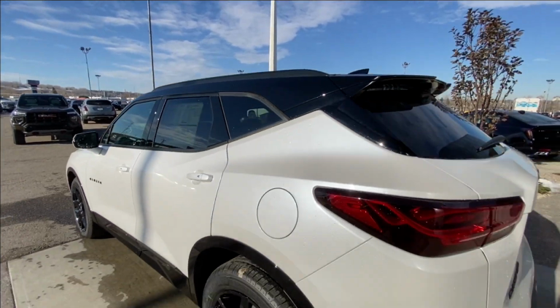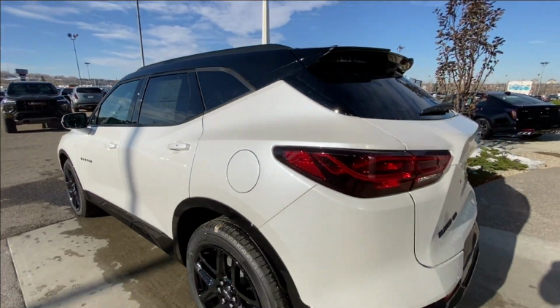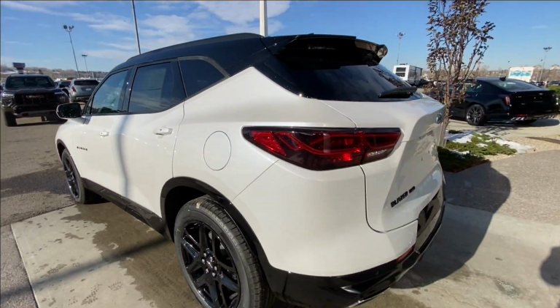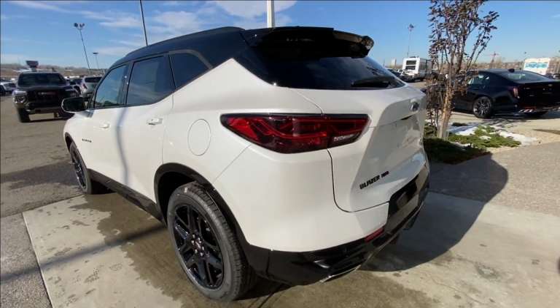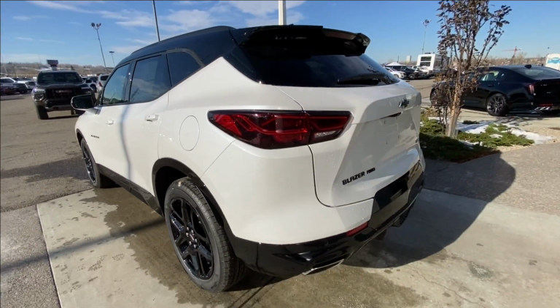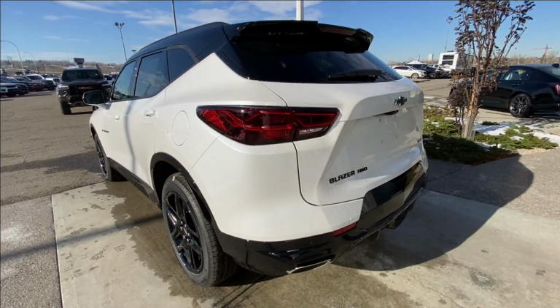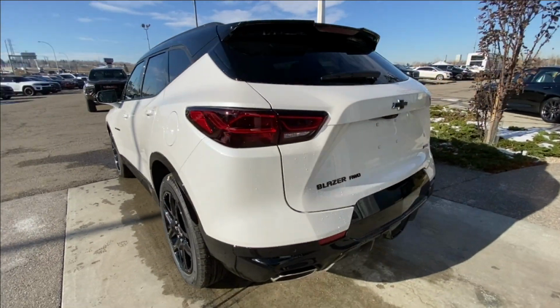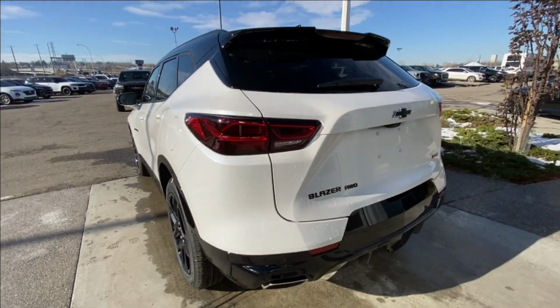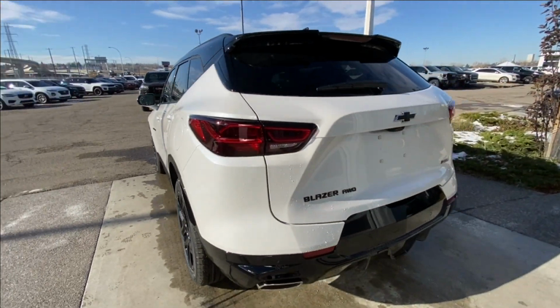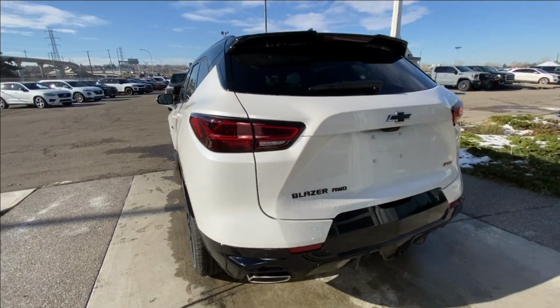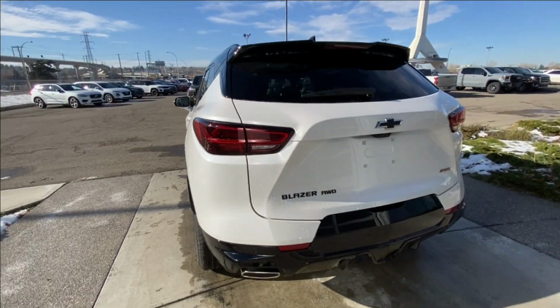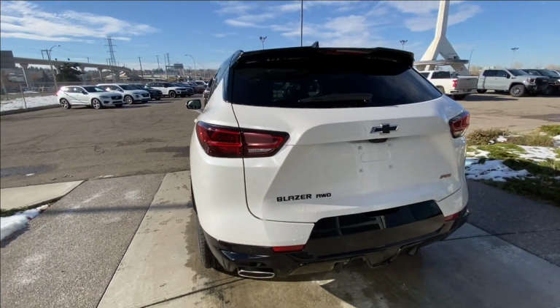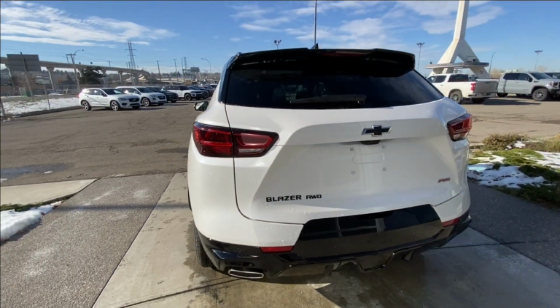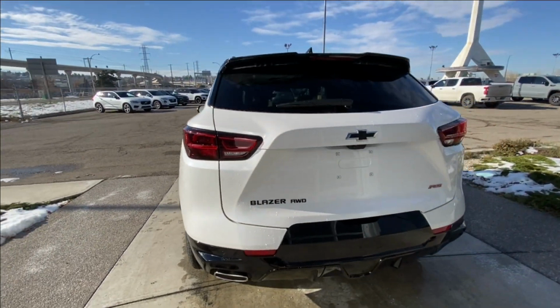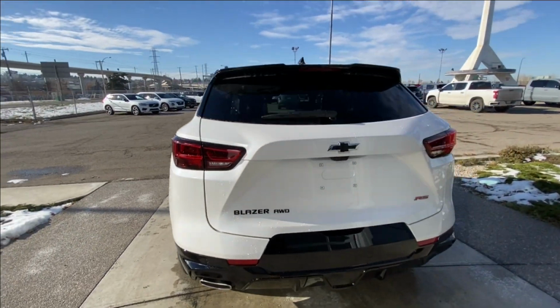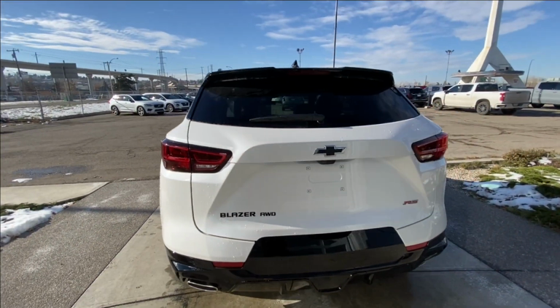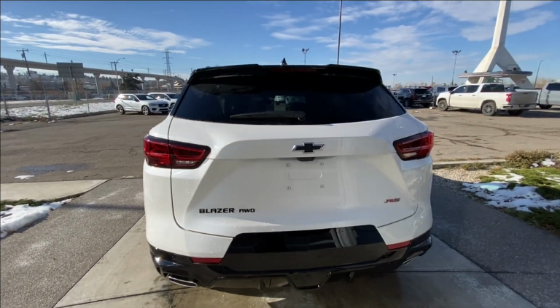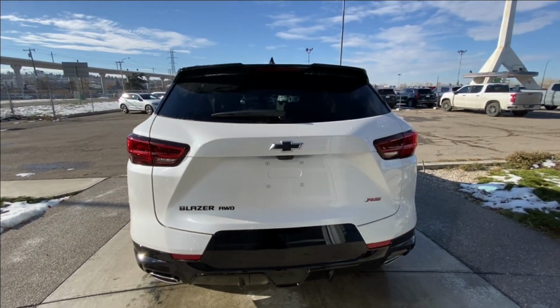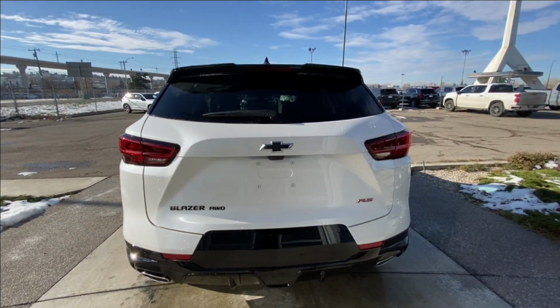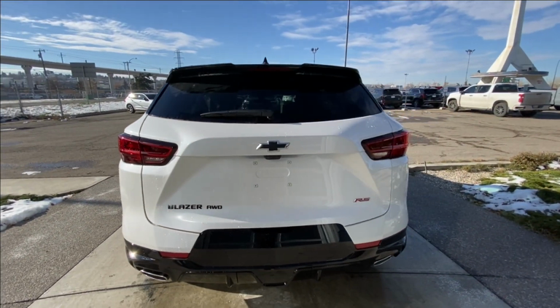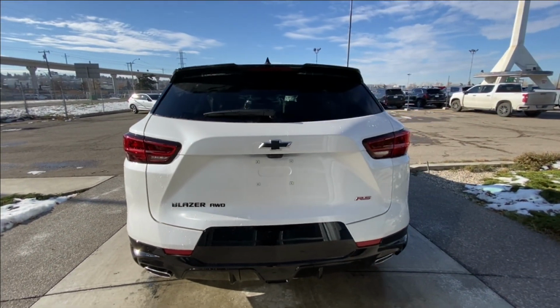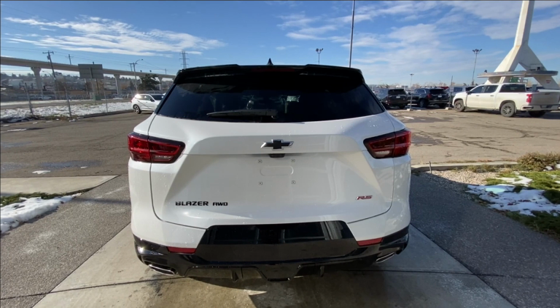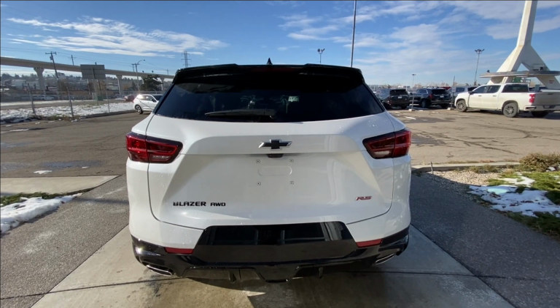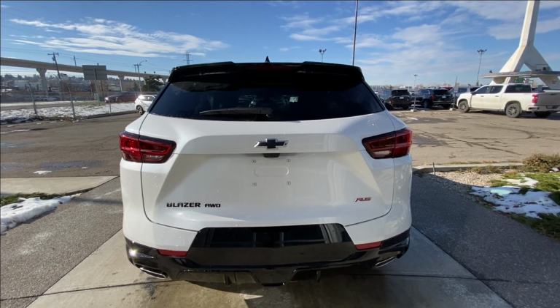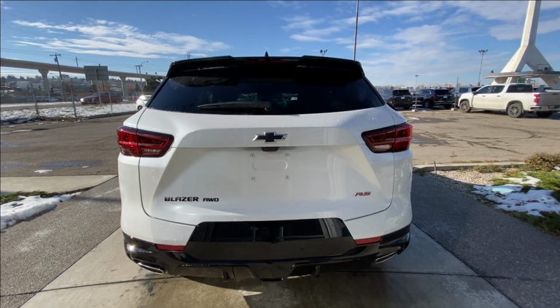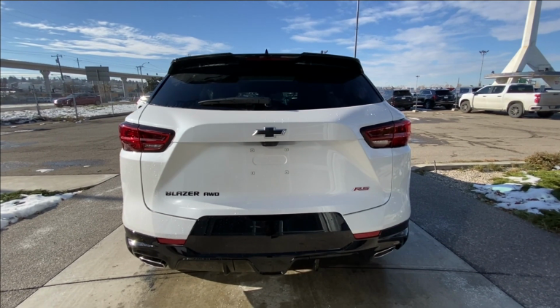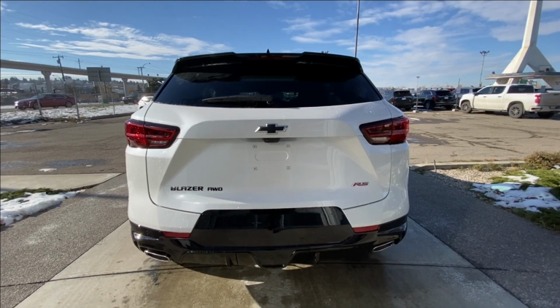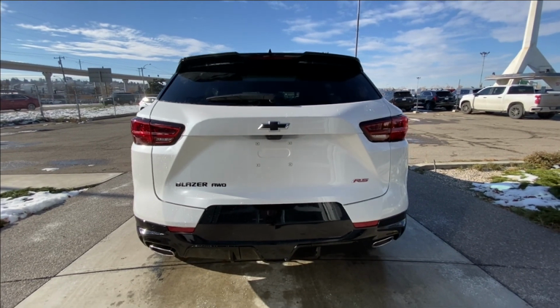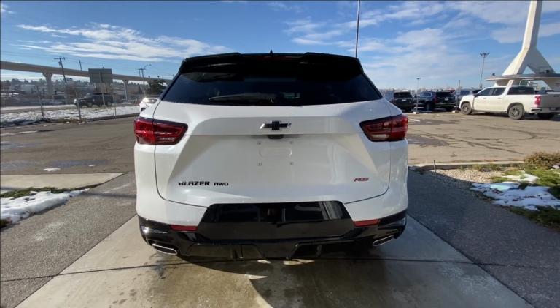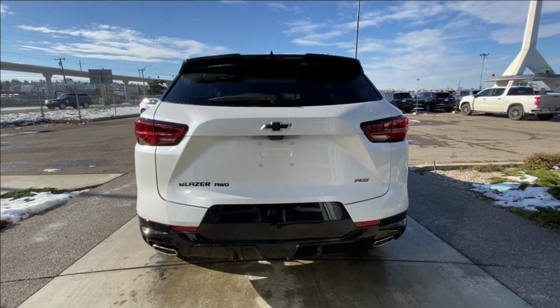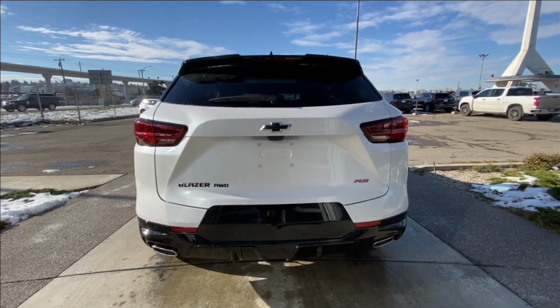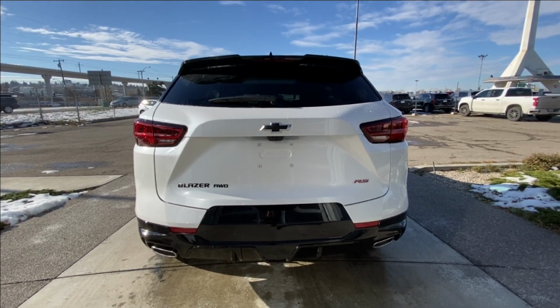At the back of the vehicle, we have the blacked-out Blazer, all-wheel drive, and bow tie badging, along with red RS badging on the hatch, as well as twin chrome-tipped exhaust.